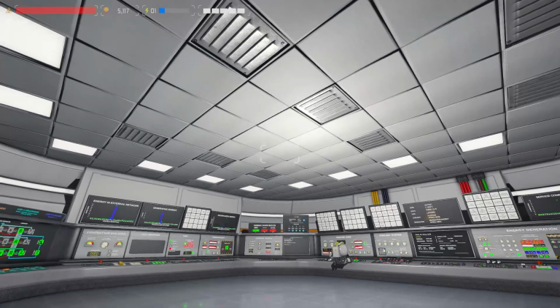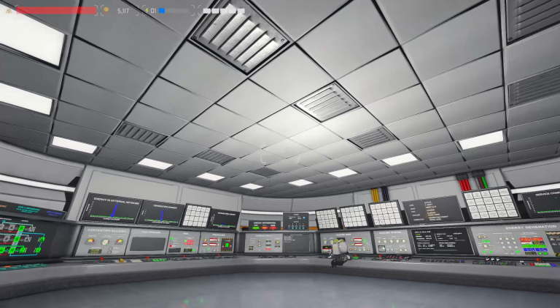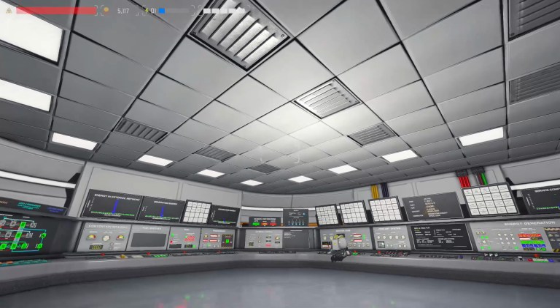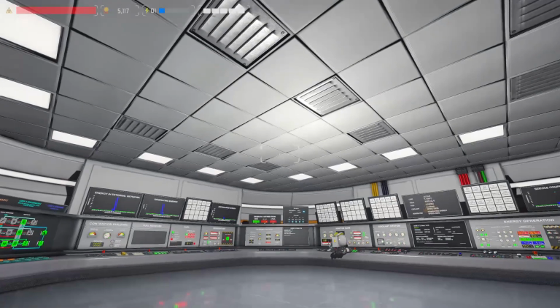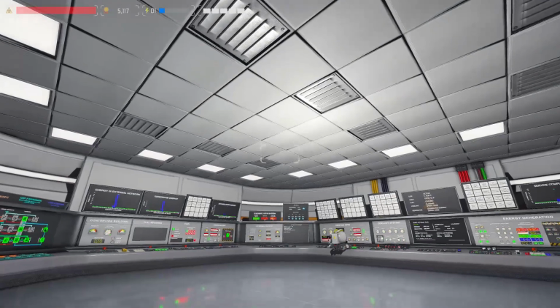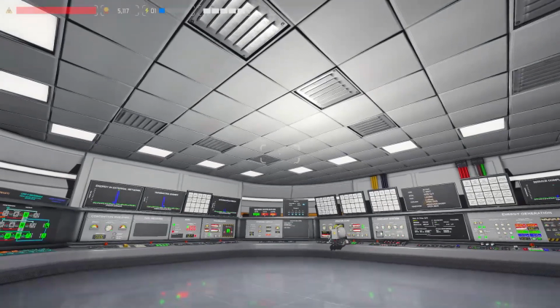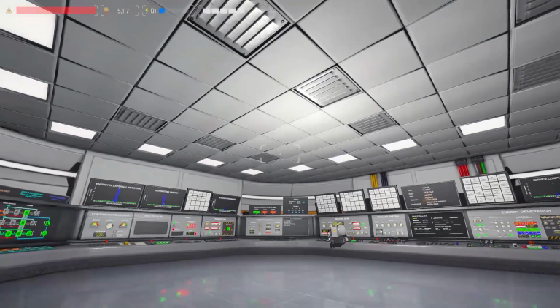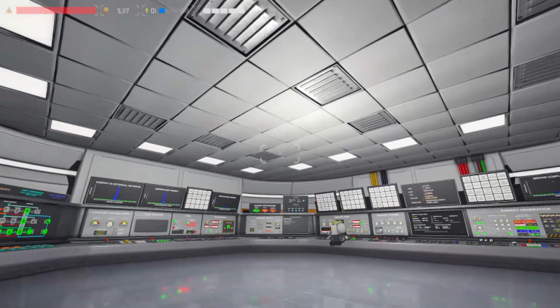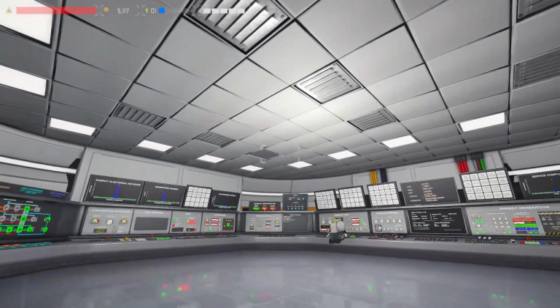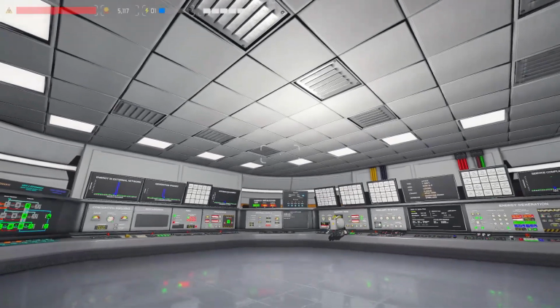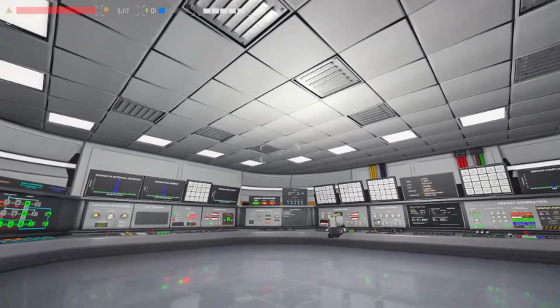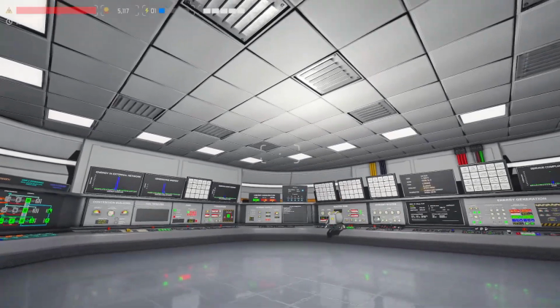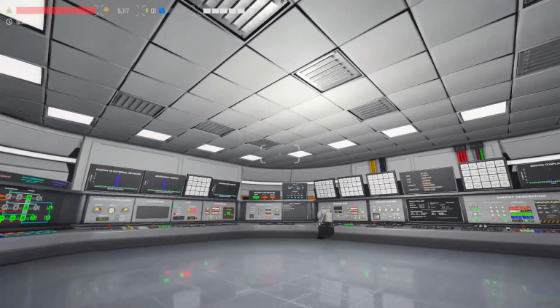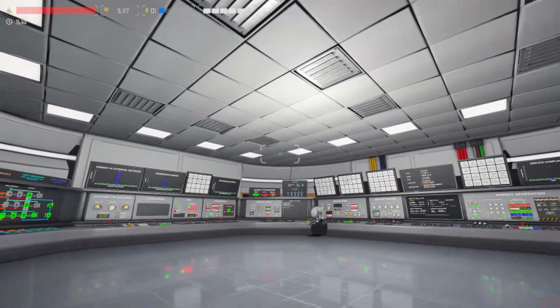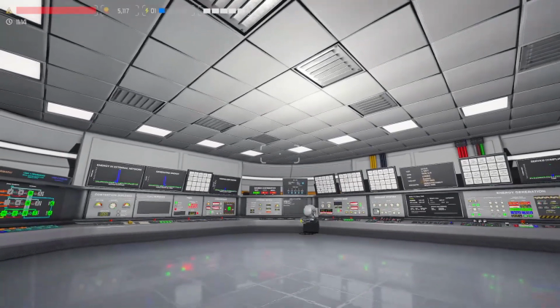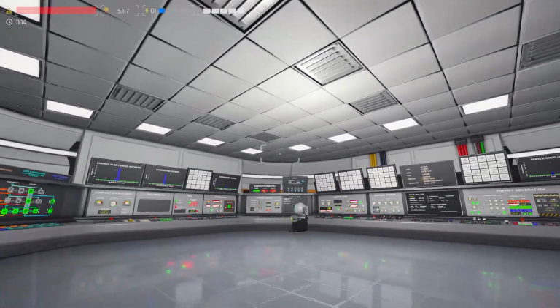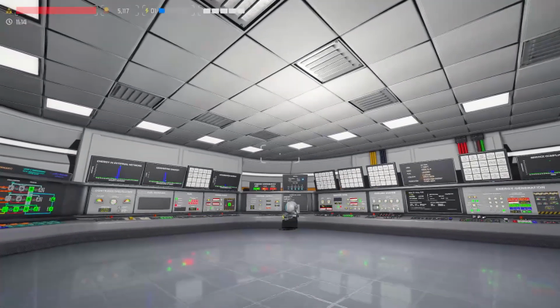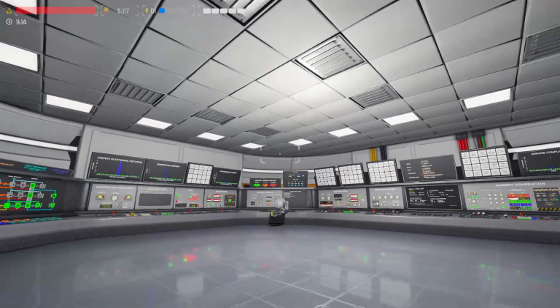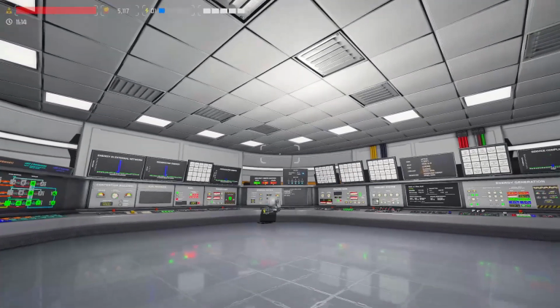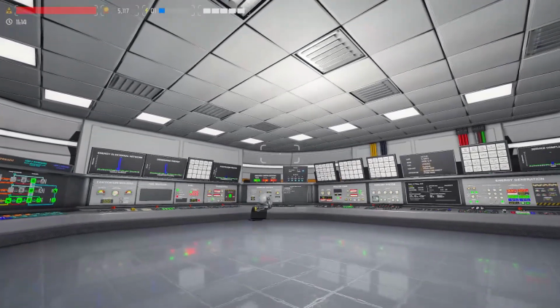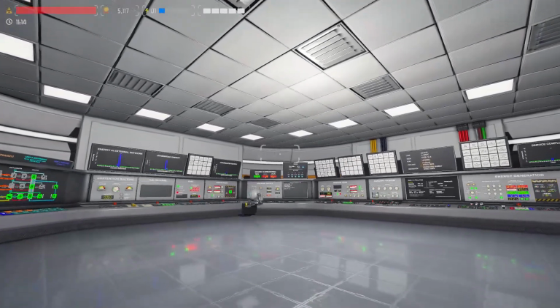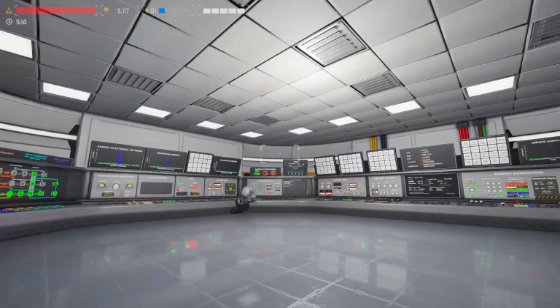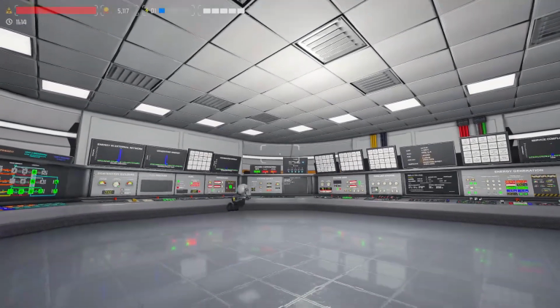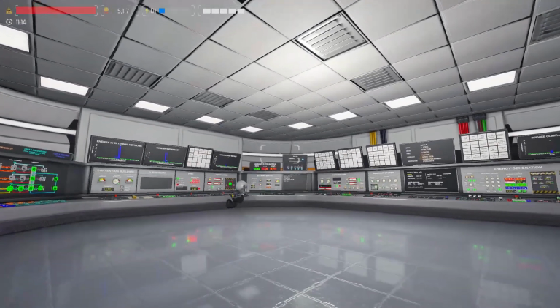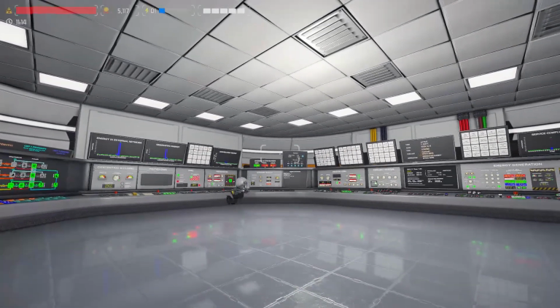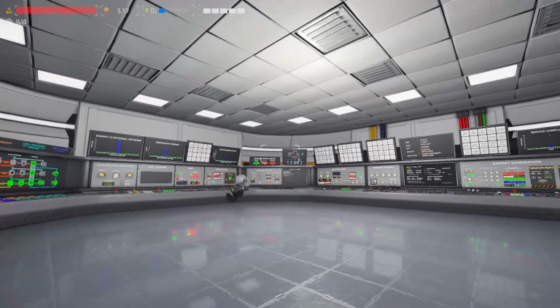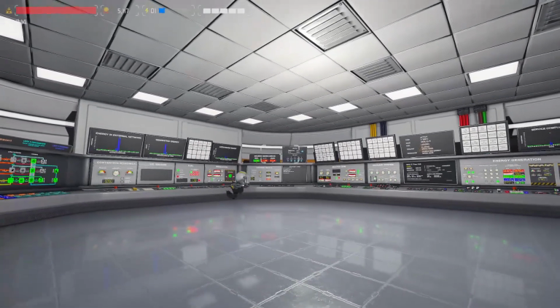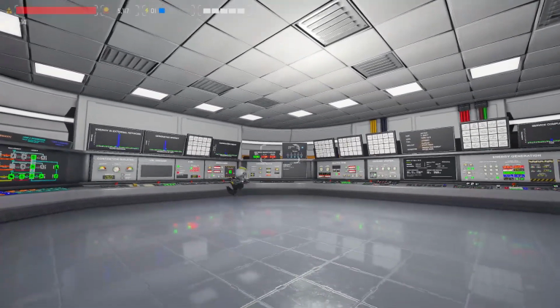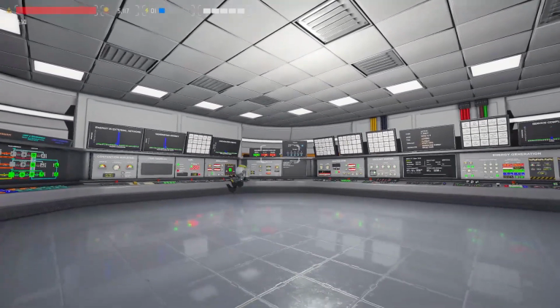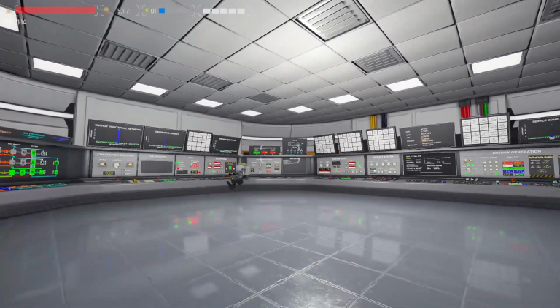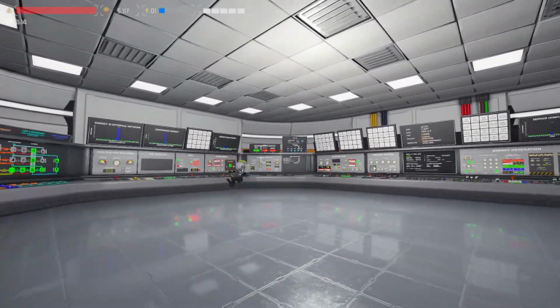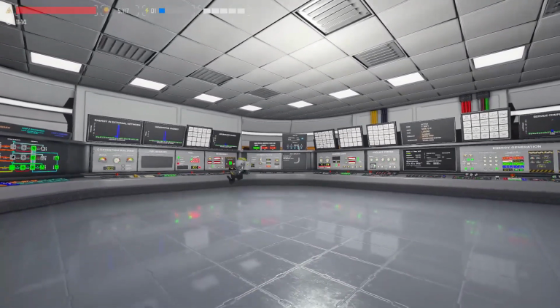Welcome back to Nuclearis and the reactor shutdown tutorial. Let's start.